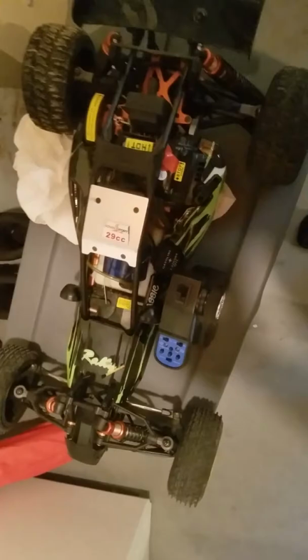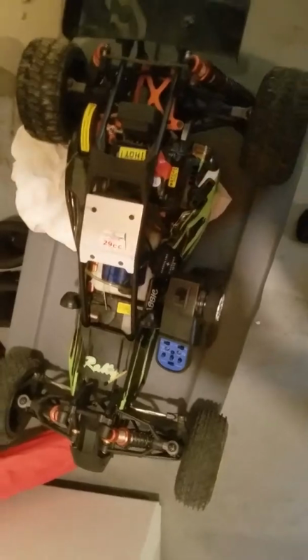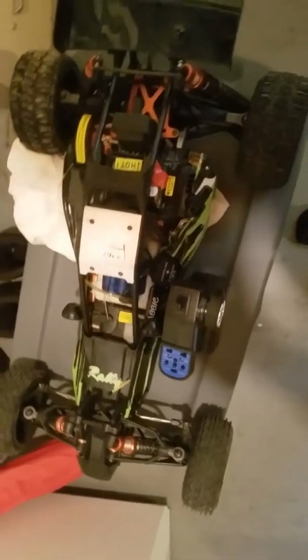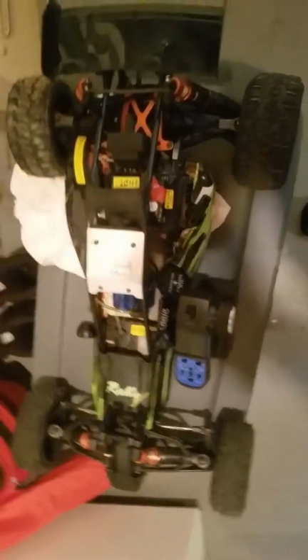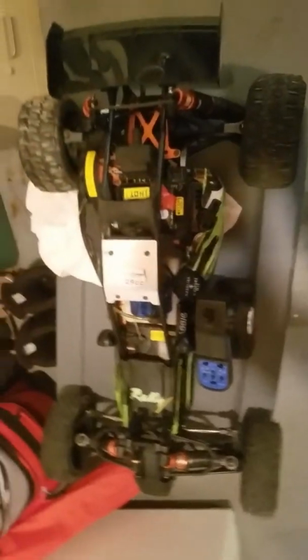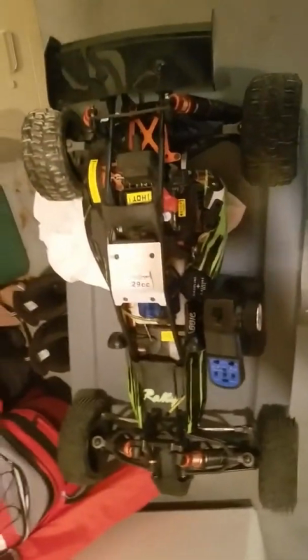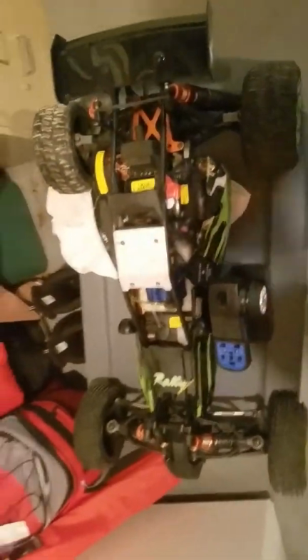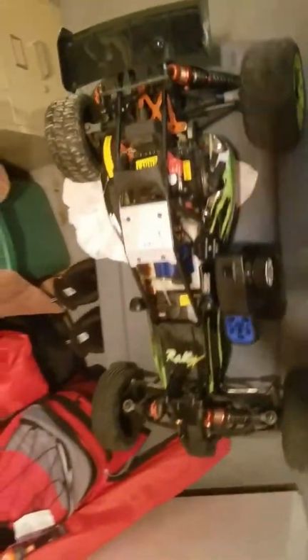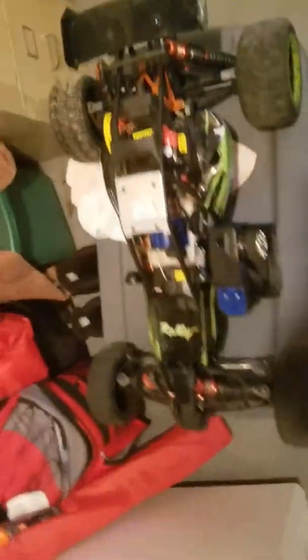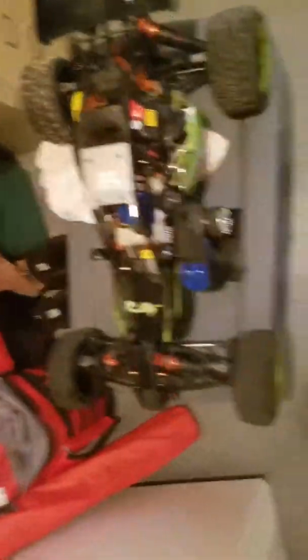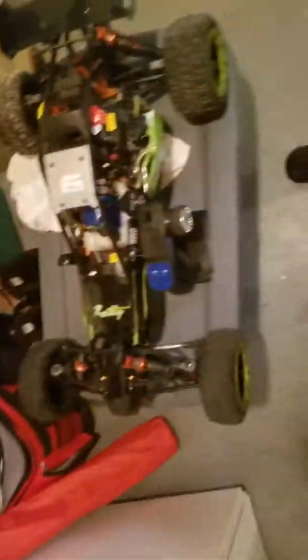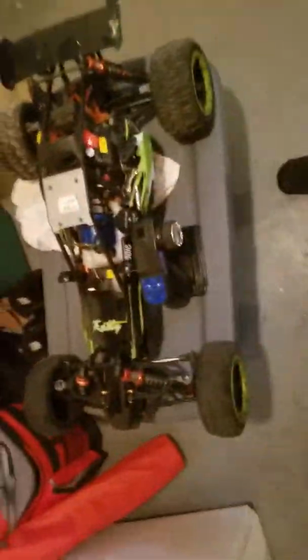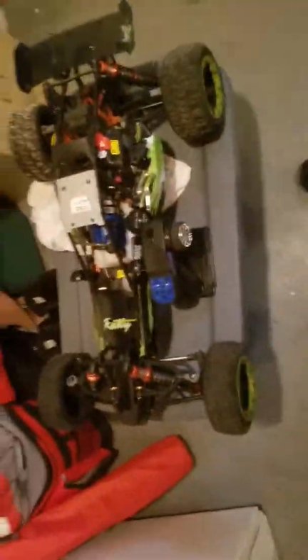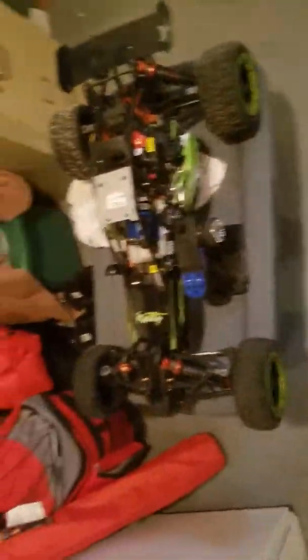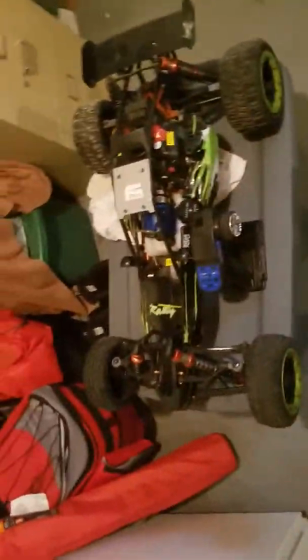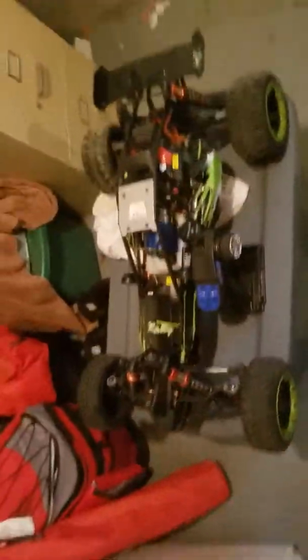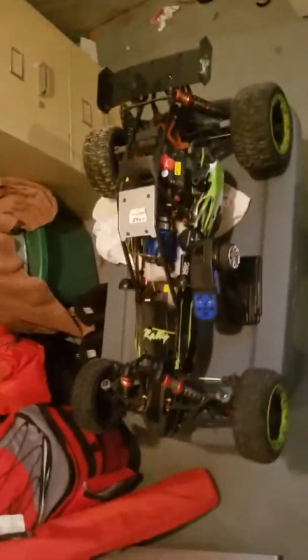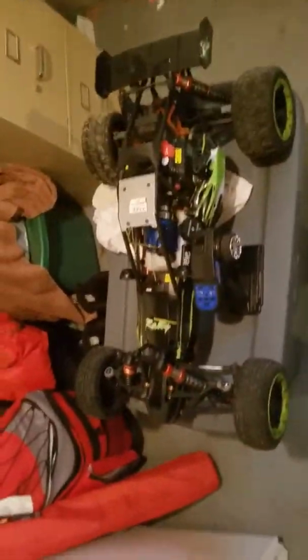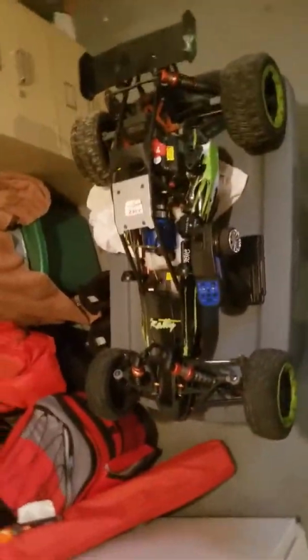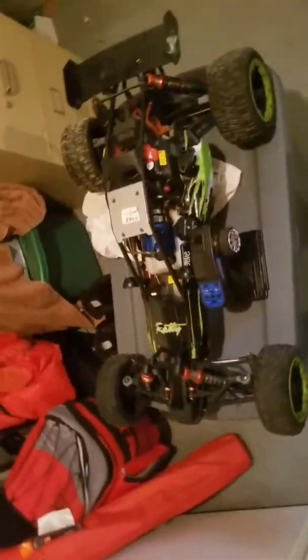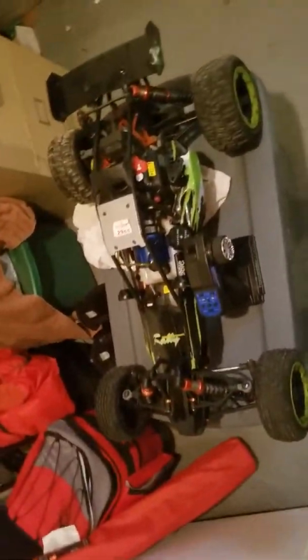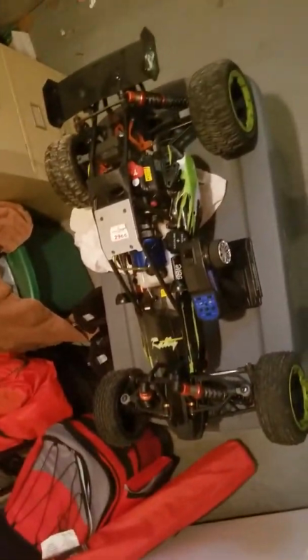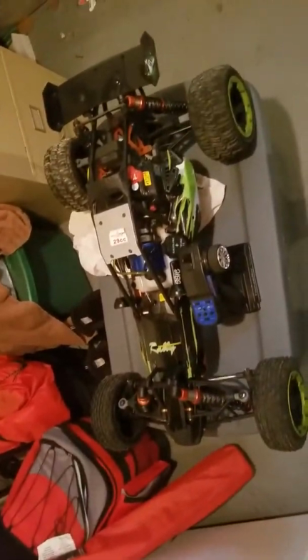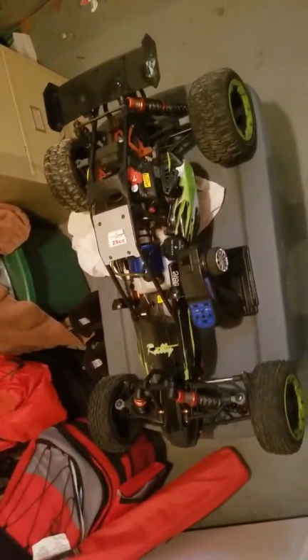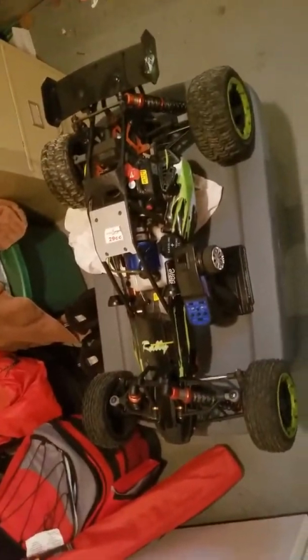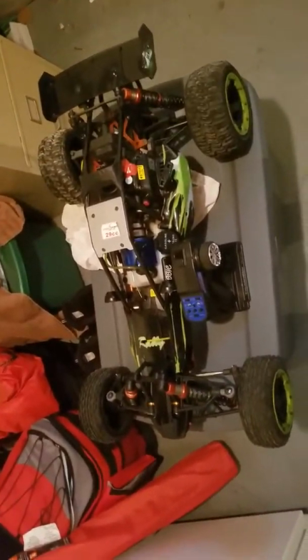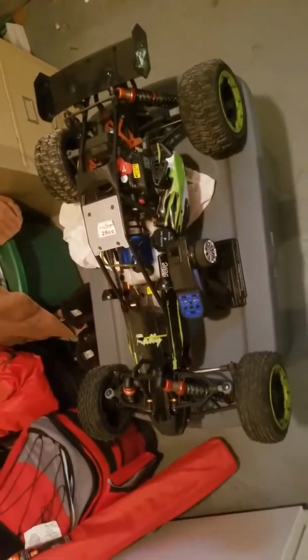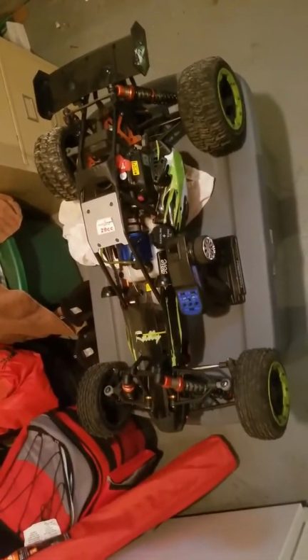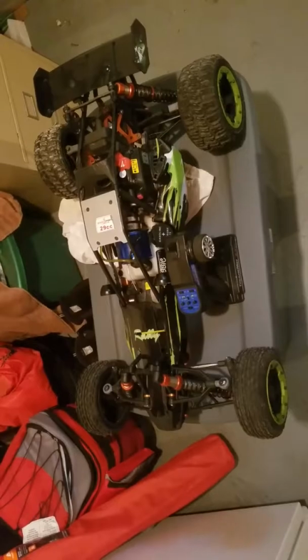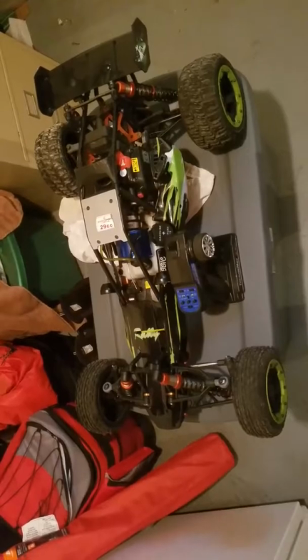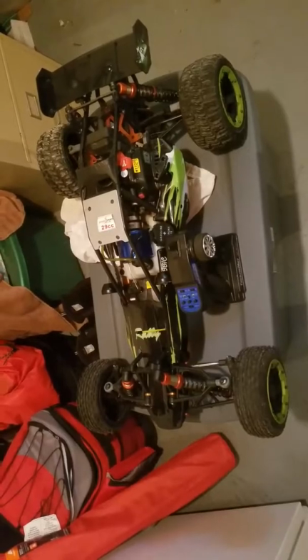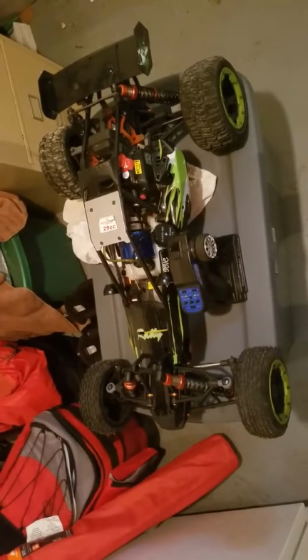29cc, Roving — pretty nice car. They're fast.